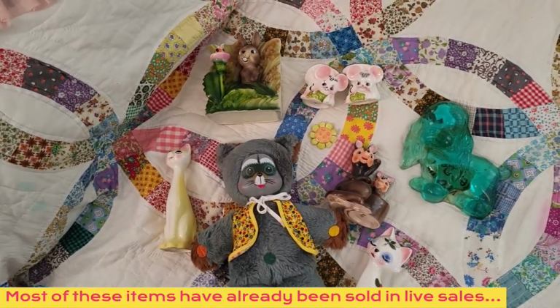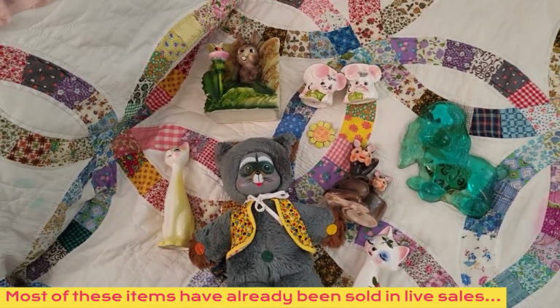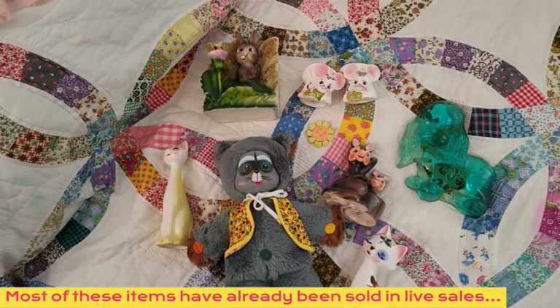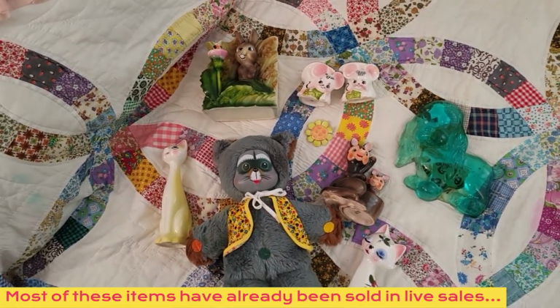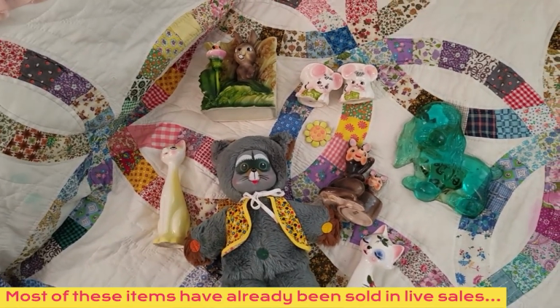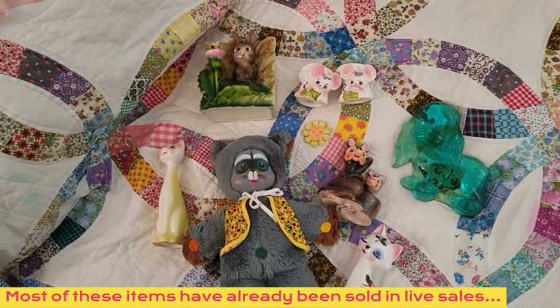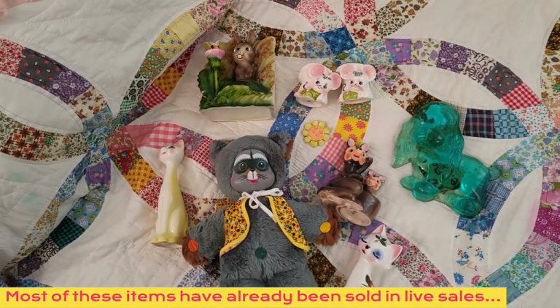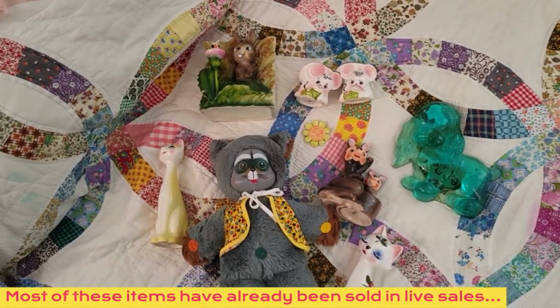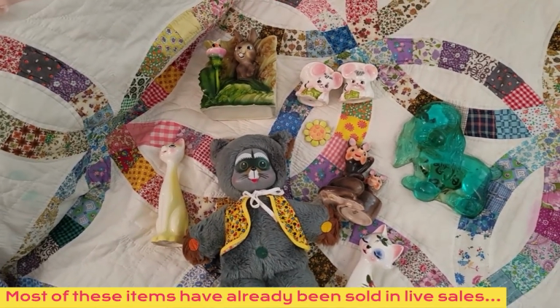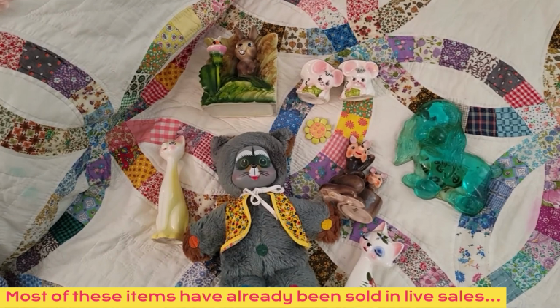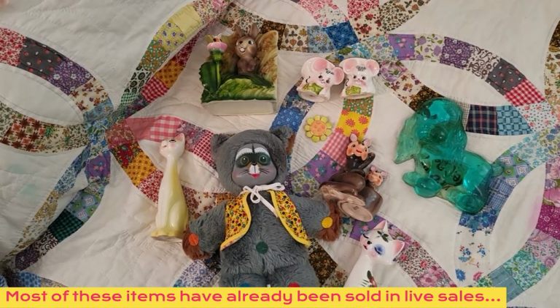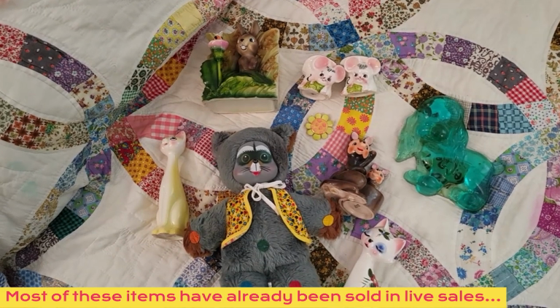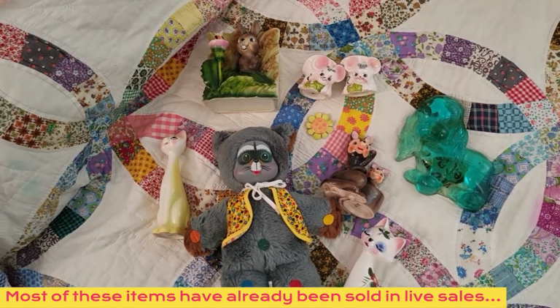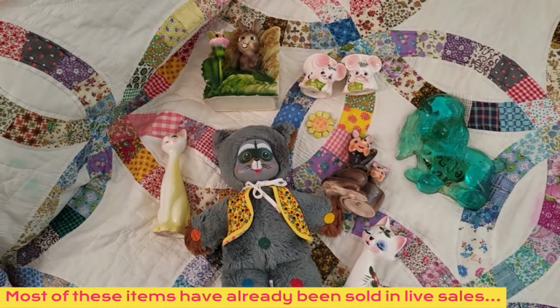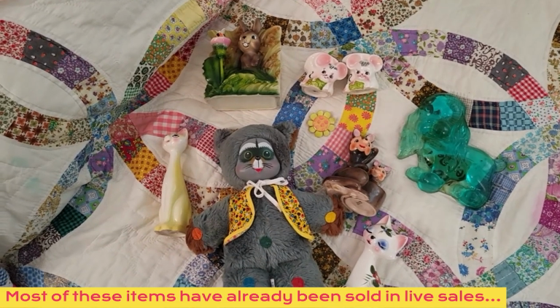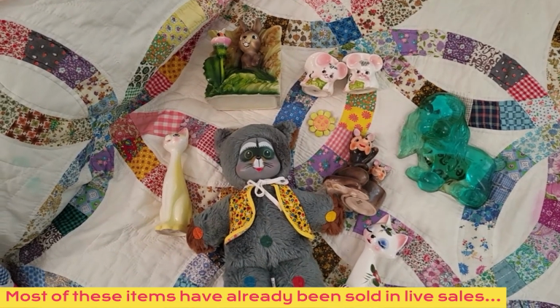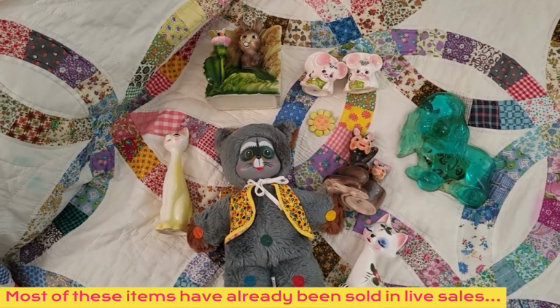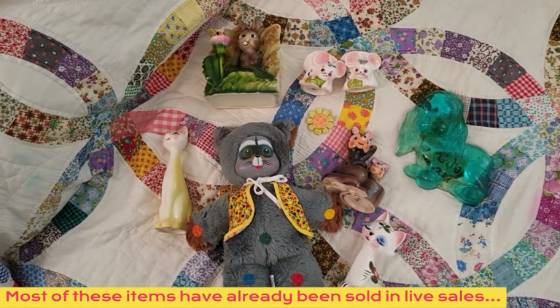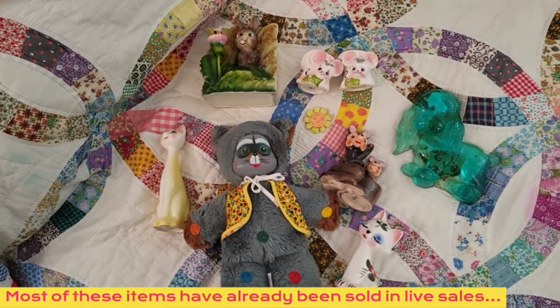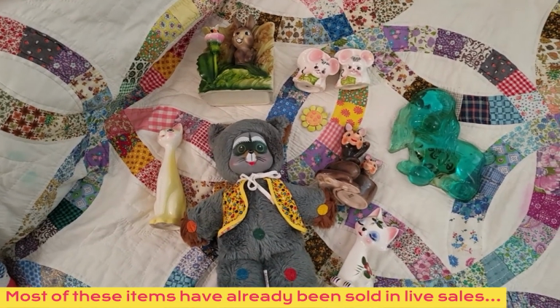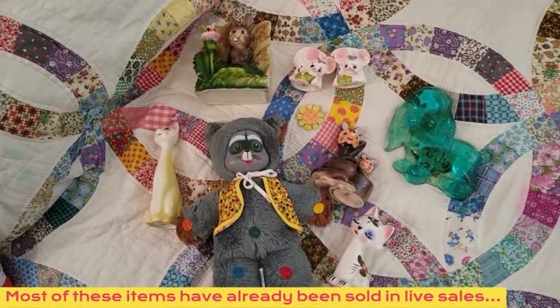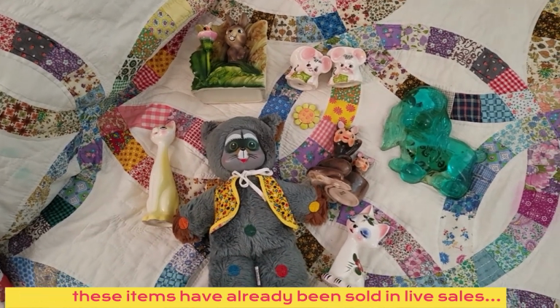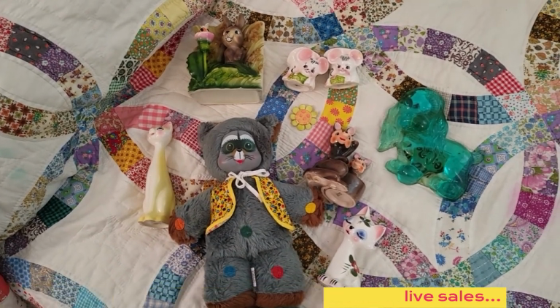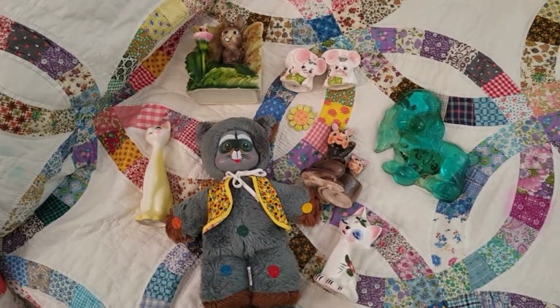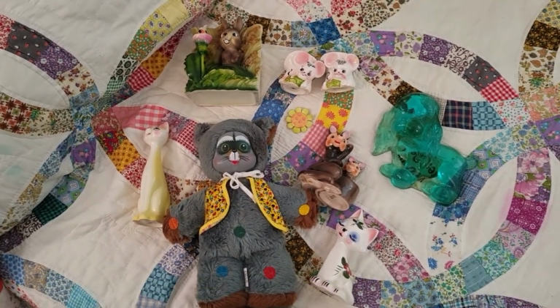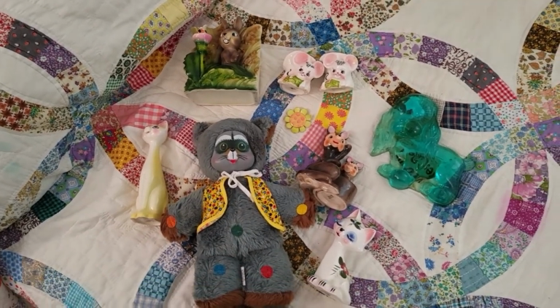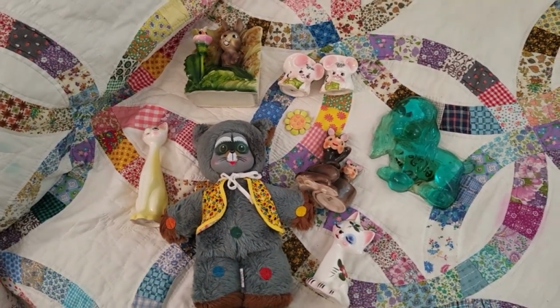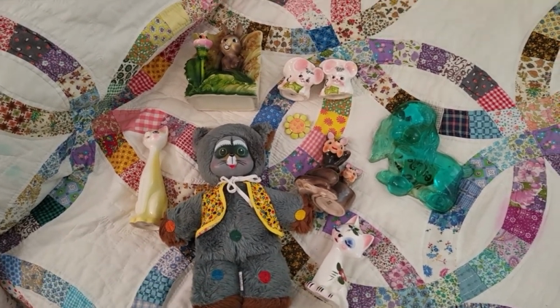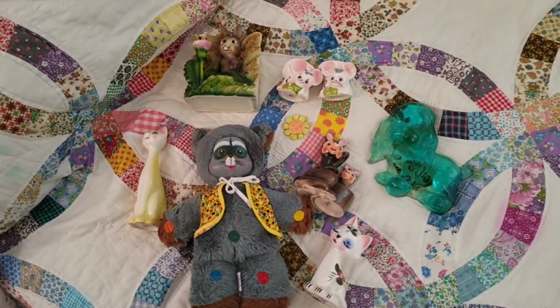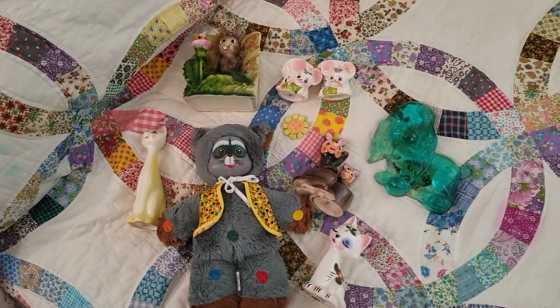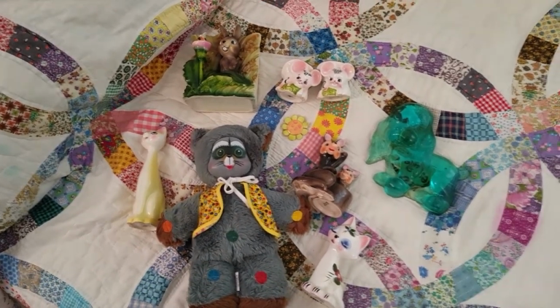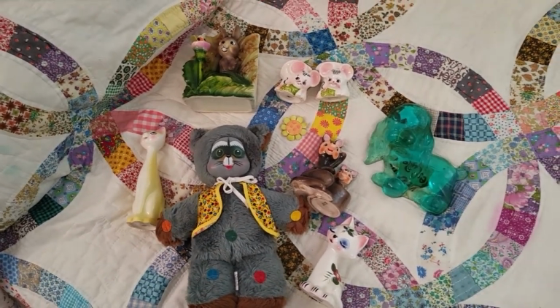Fun finds at that mall — we'll definitely stop back in when we're in the area. You guys probably want to follow me on Instagram at EnamorAmy to be notified when some of these items will be up for sale. I do live sales on Instagram and on YouTube. Thank you guys so much for watching — we'll see you next time!